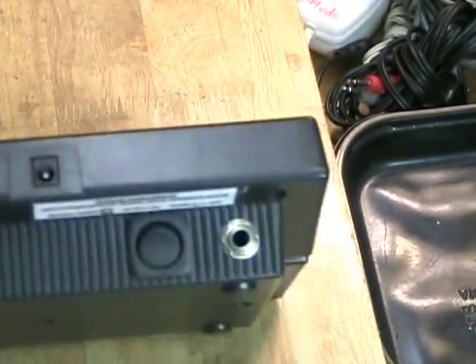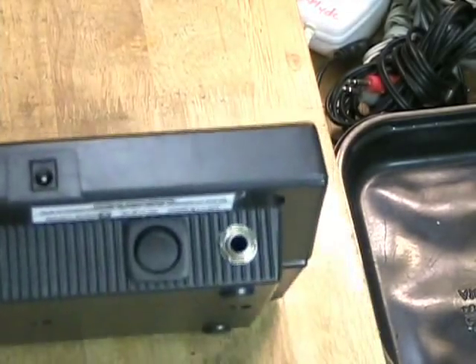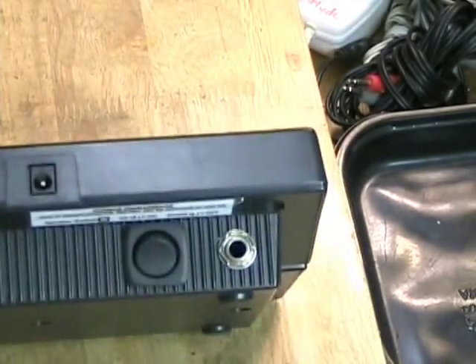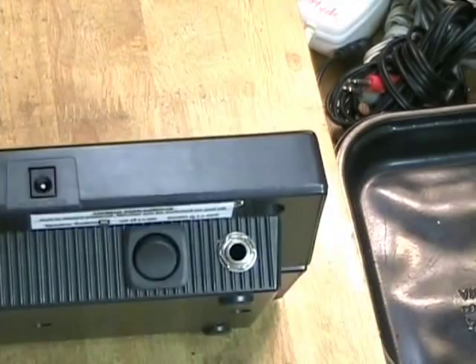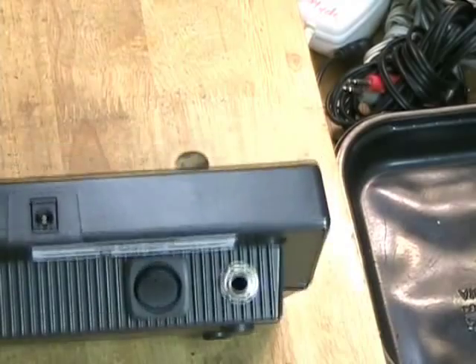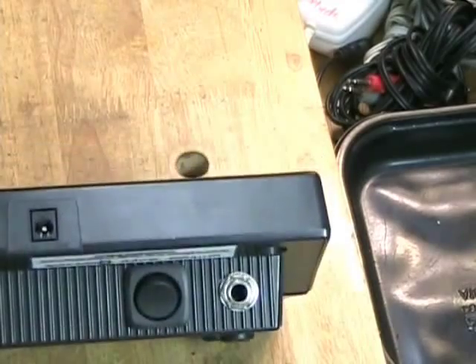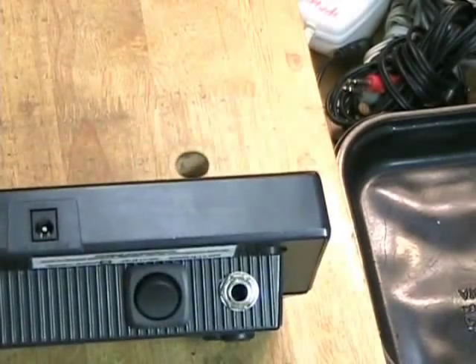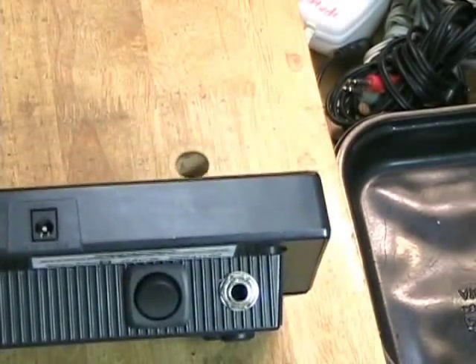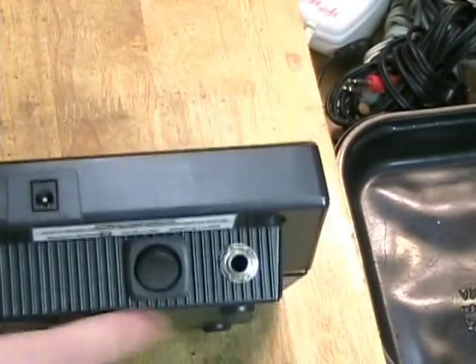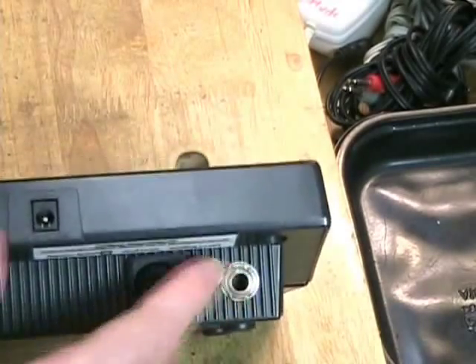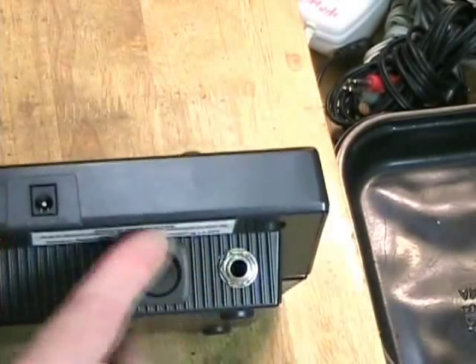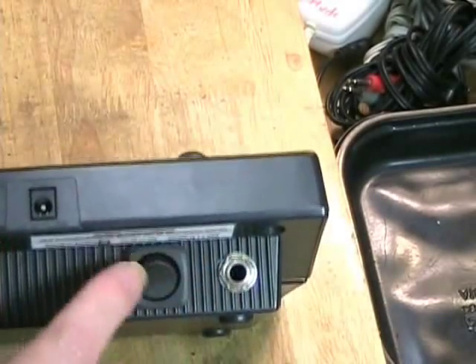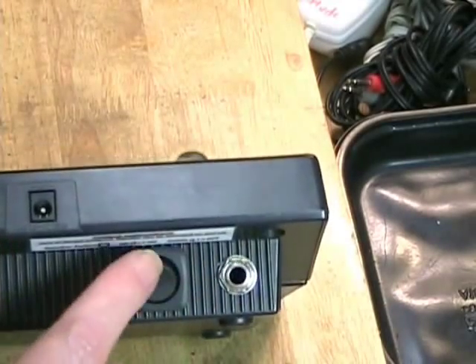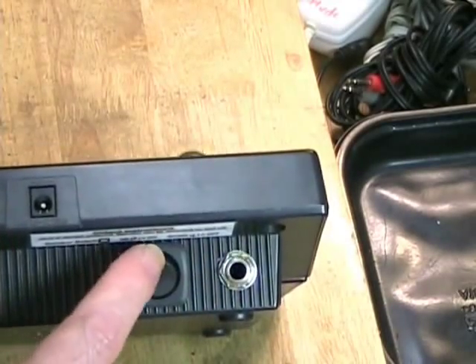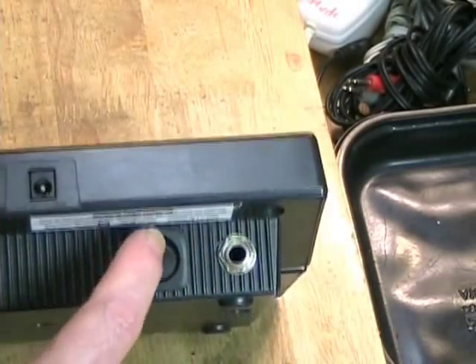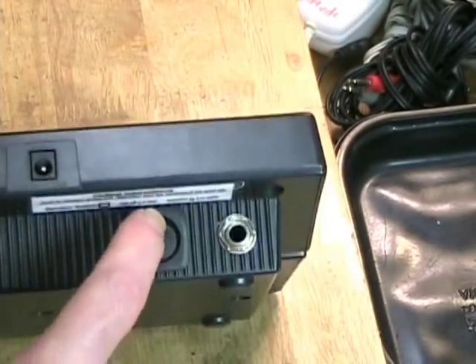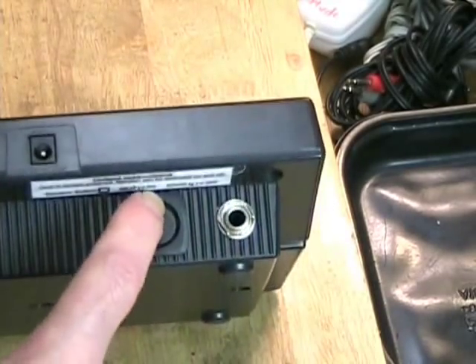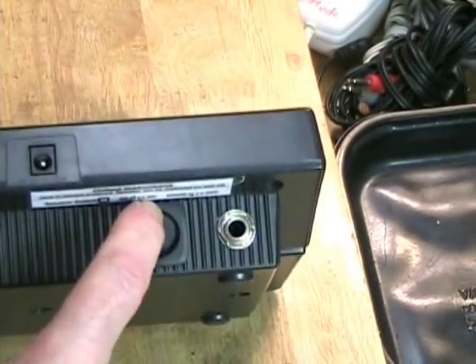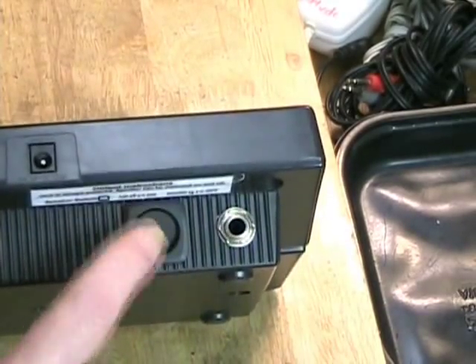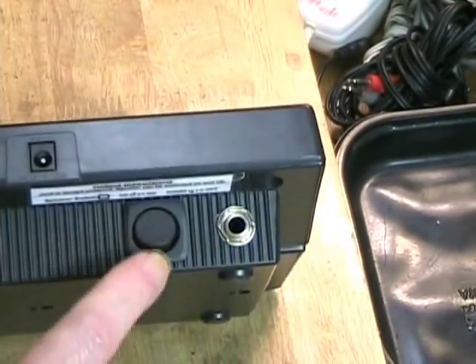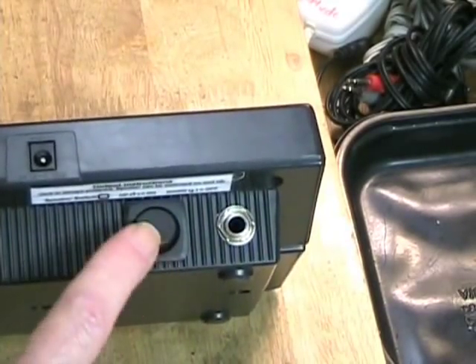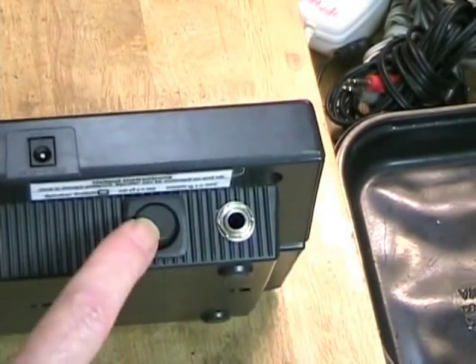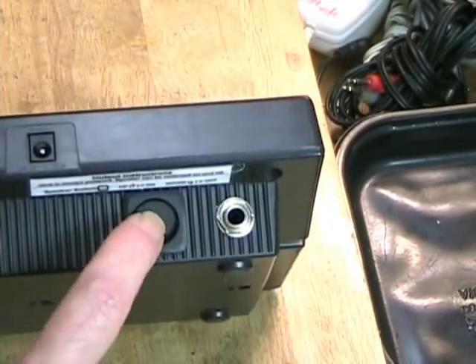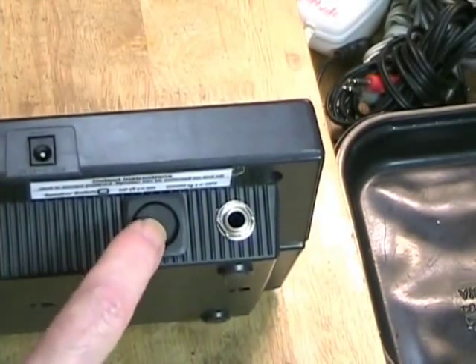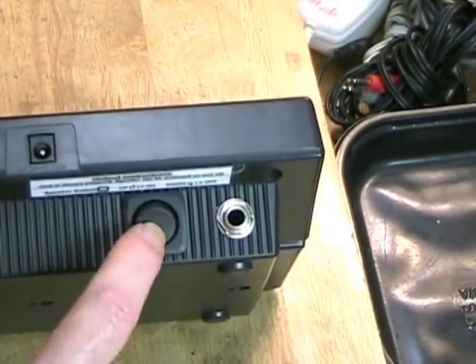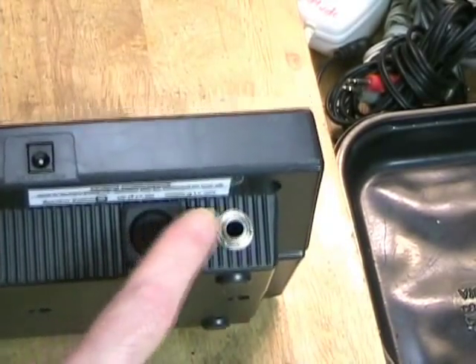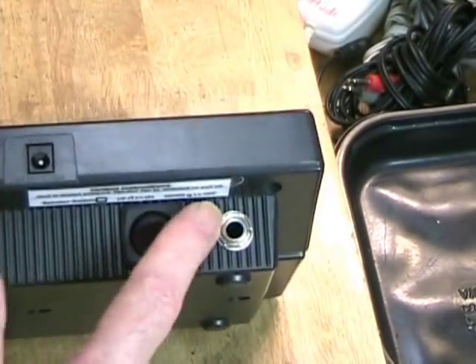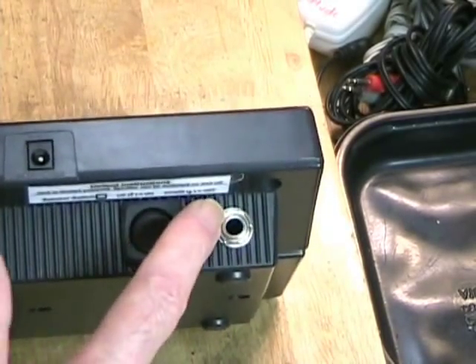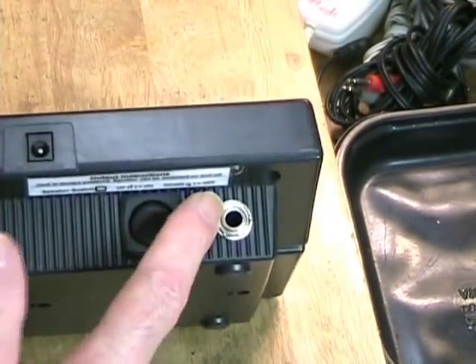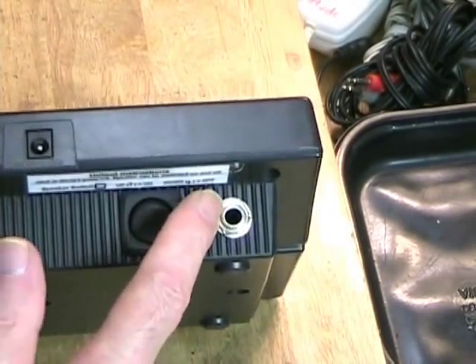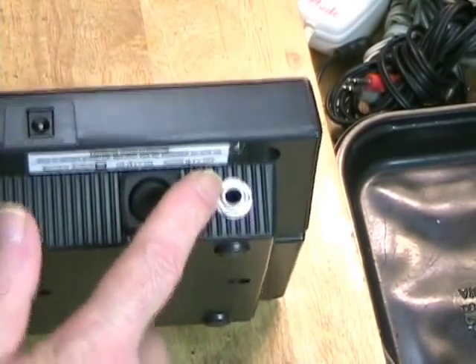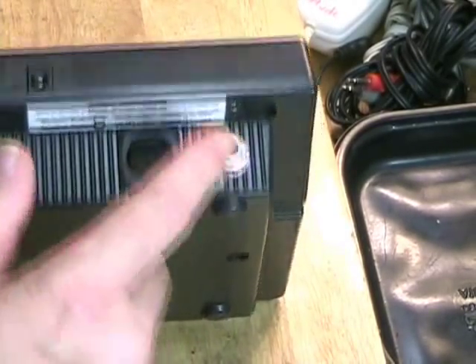And here we have the completed modification — the switch and the jack installed on the case.